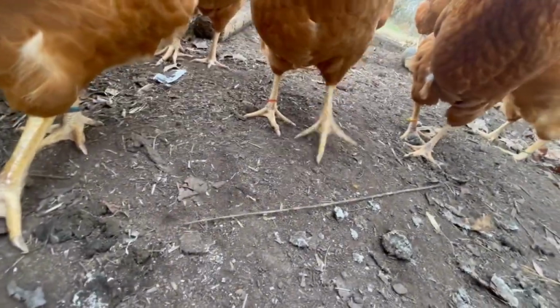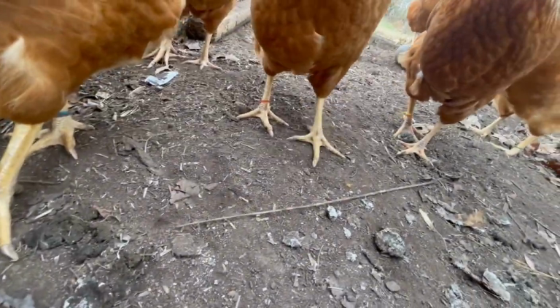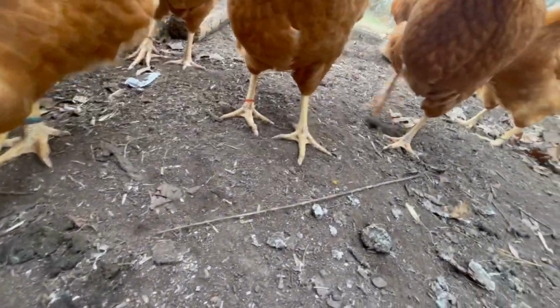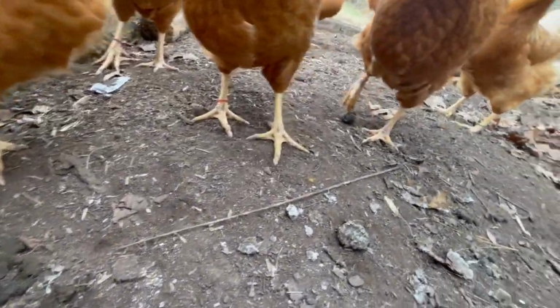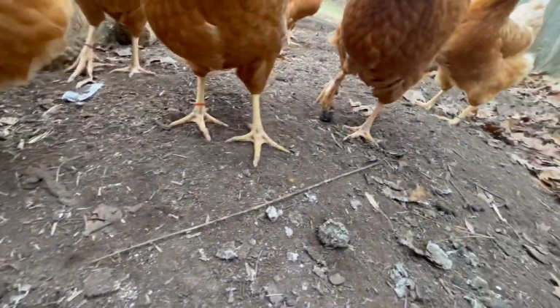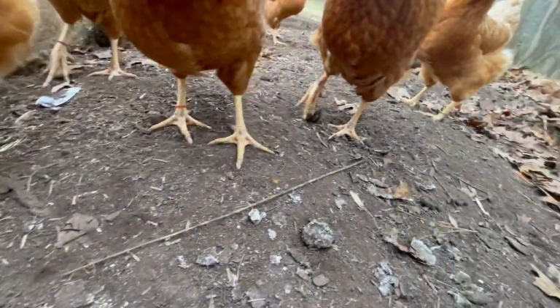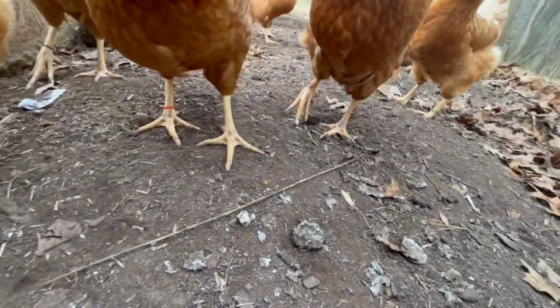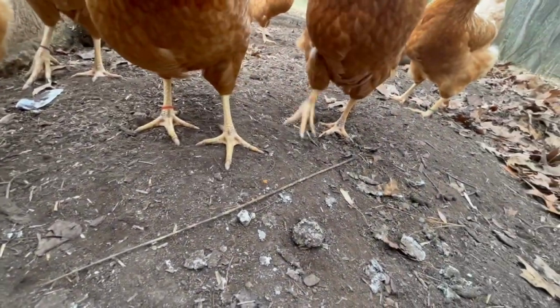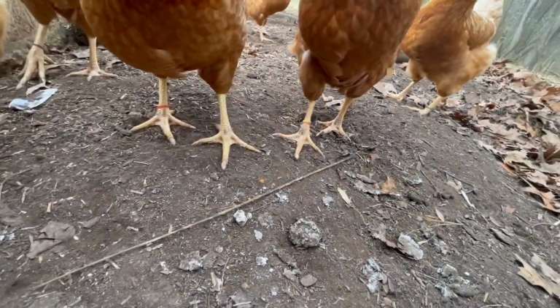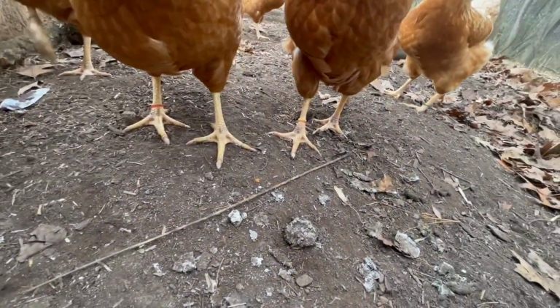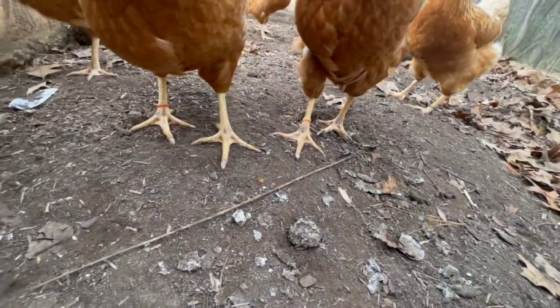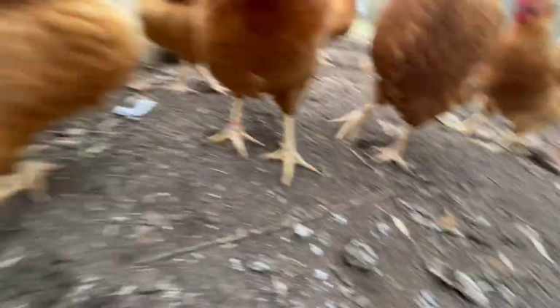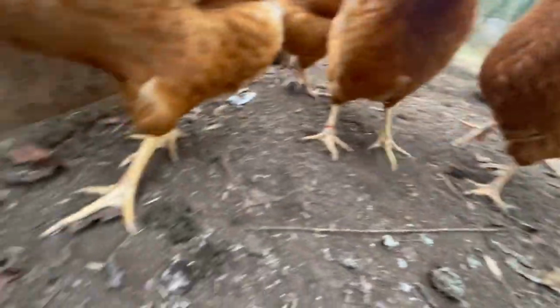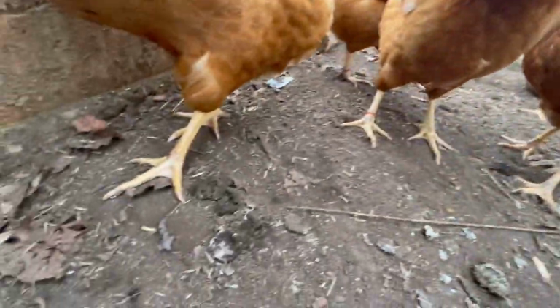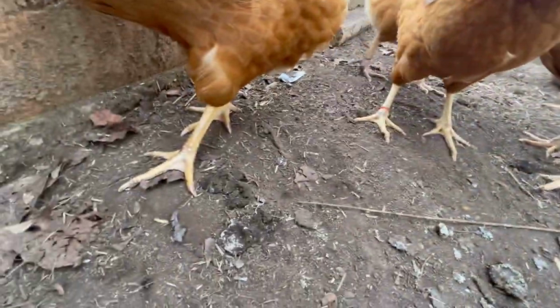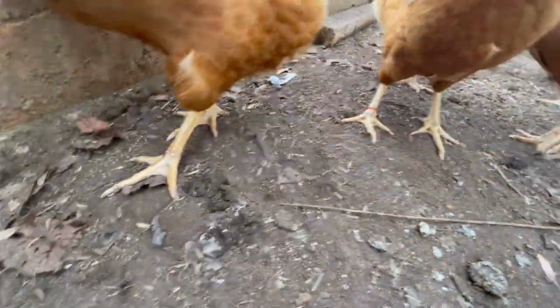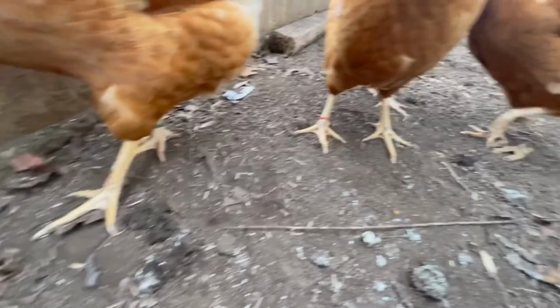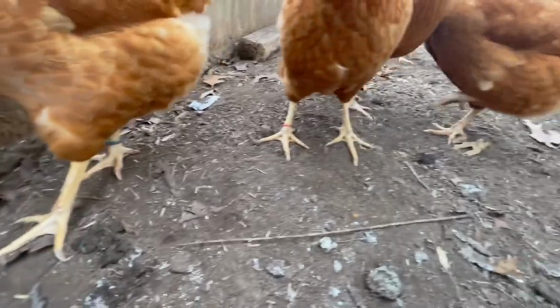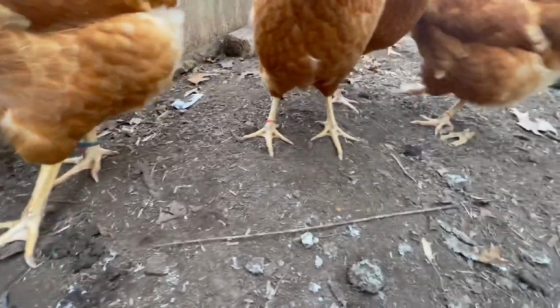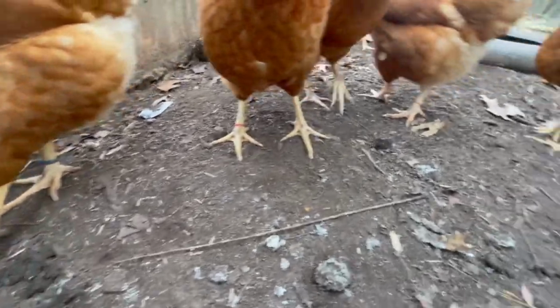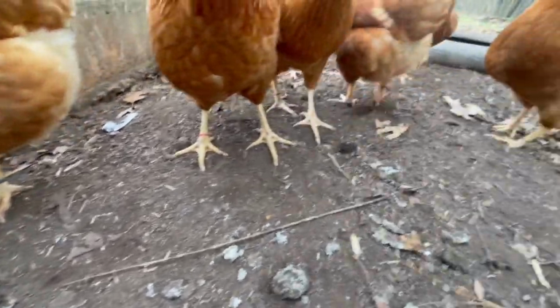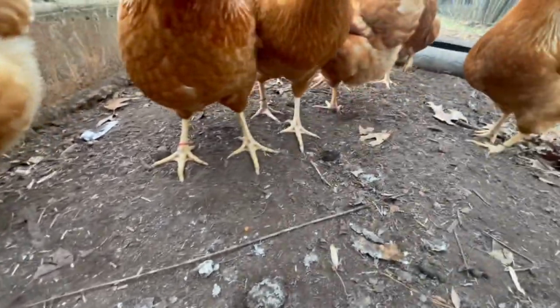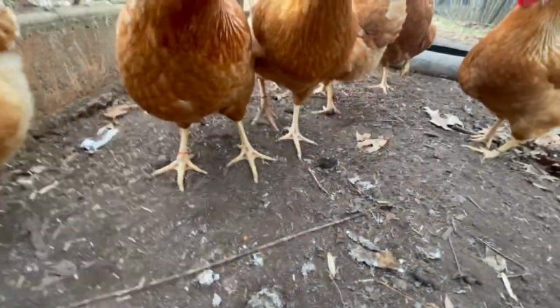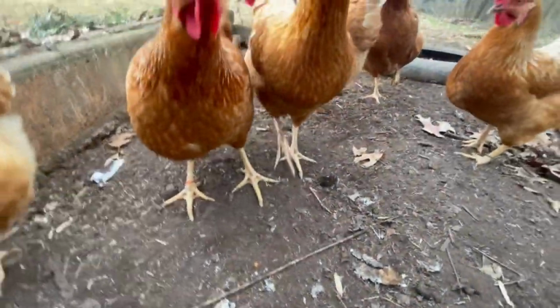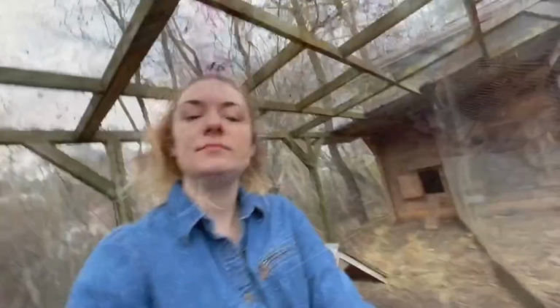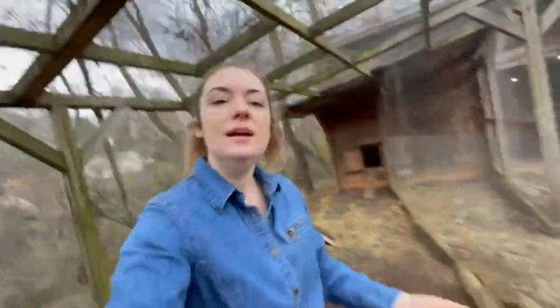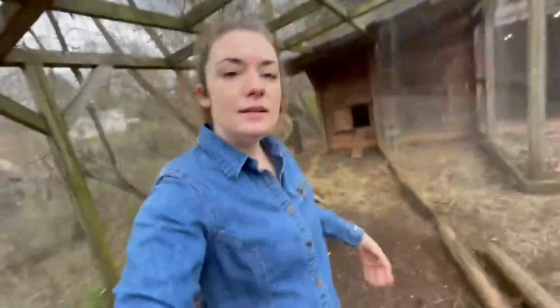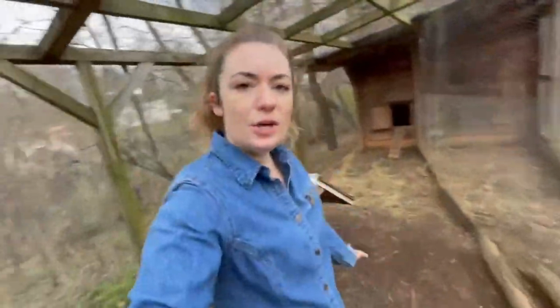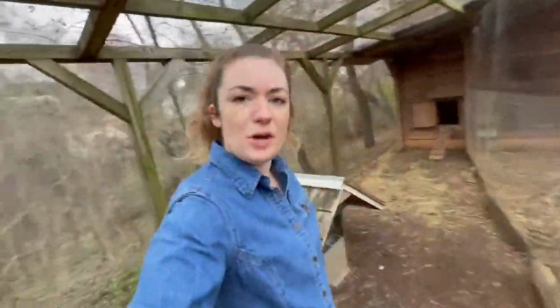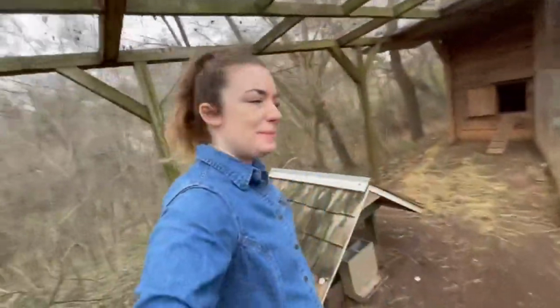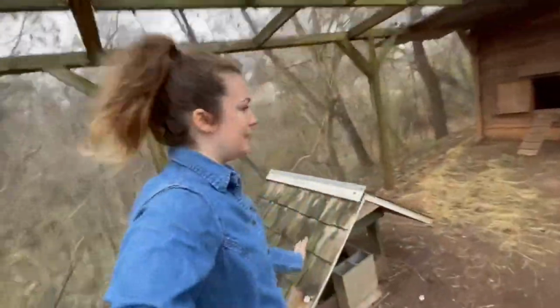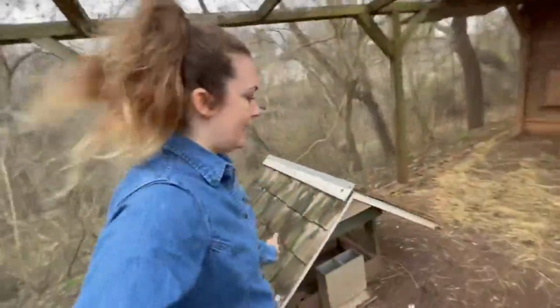My chickens have little bracelets on their ankles — if you can see them — so I can tell them apart.